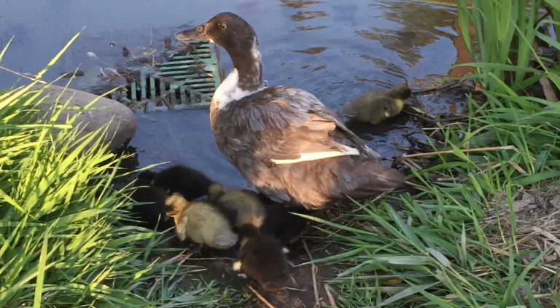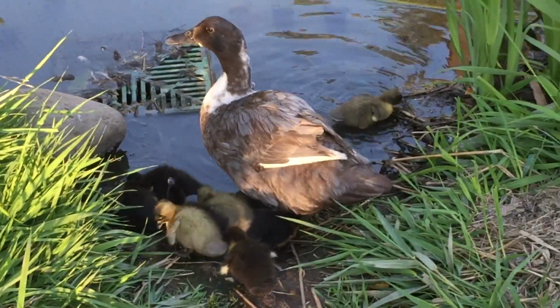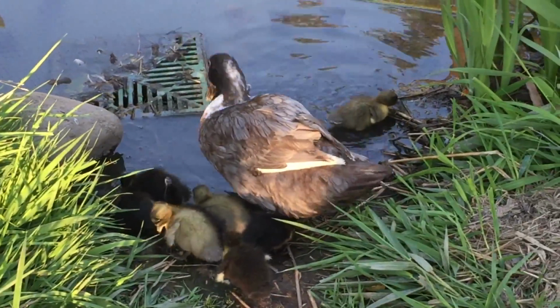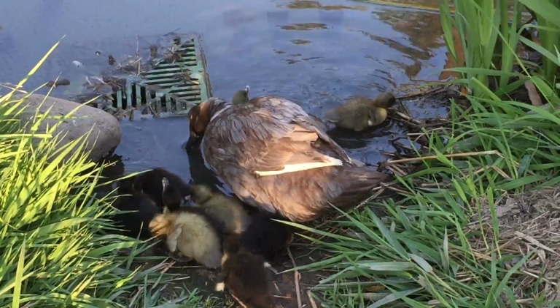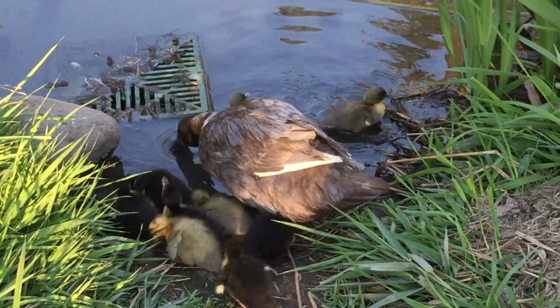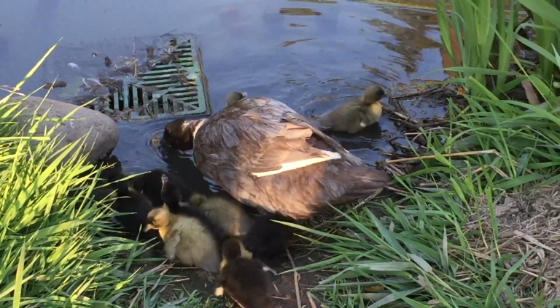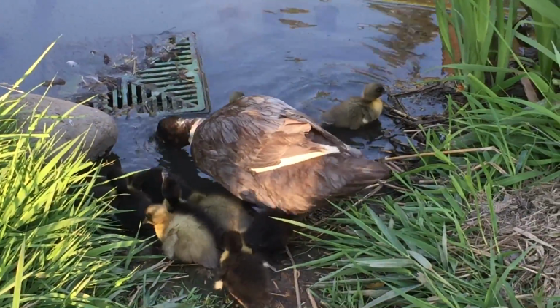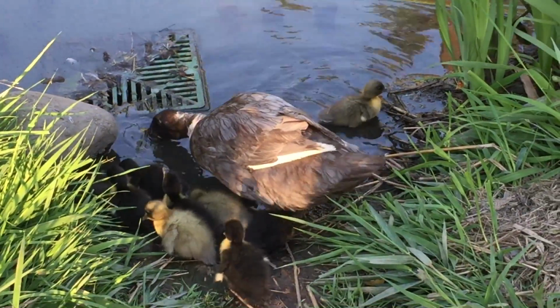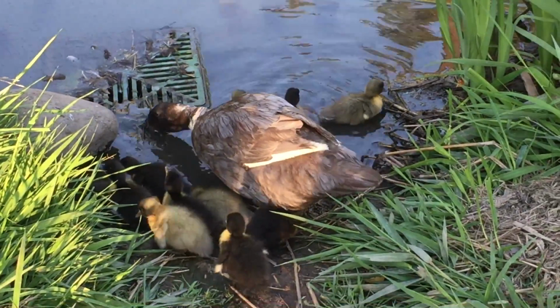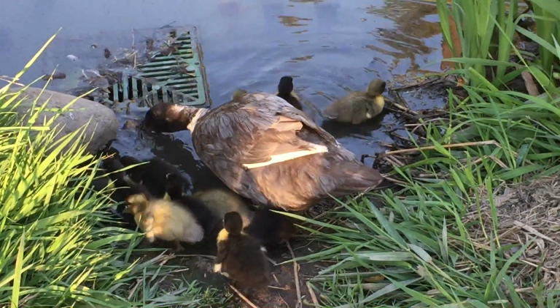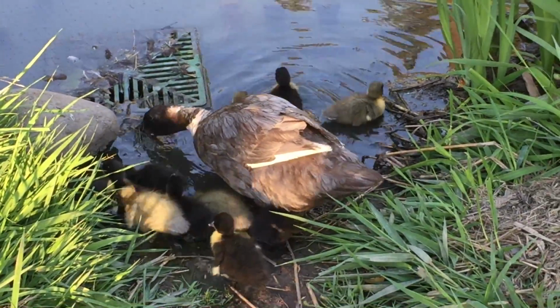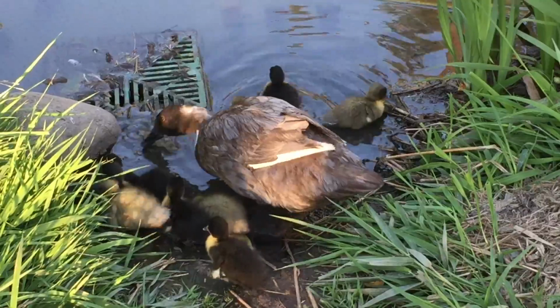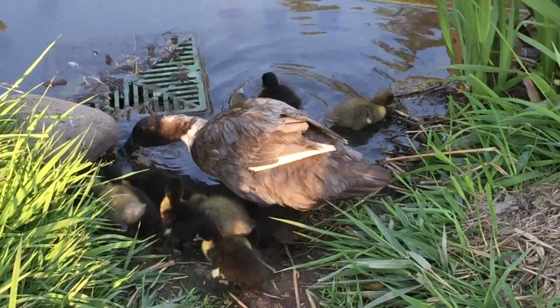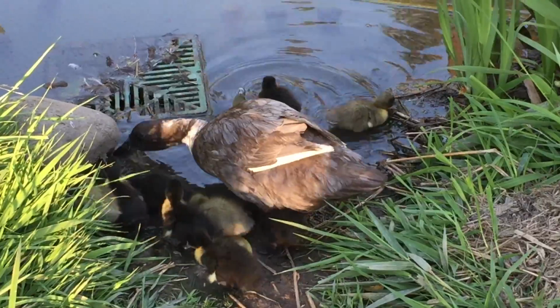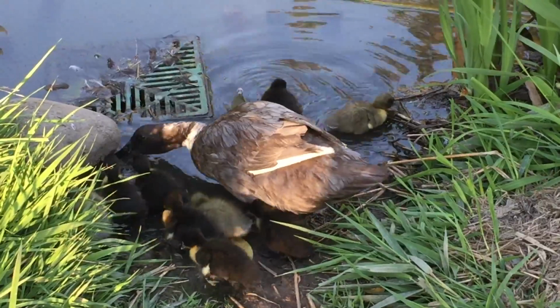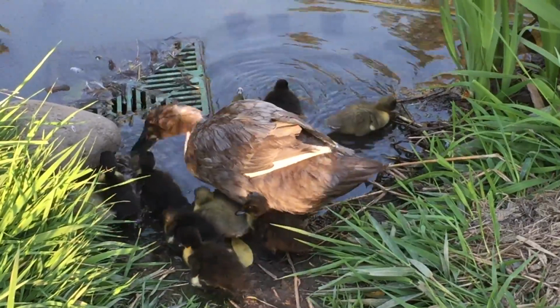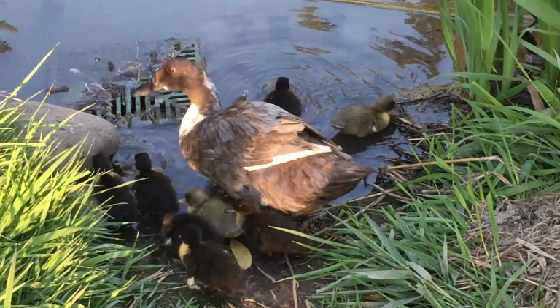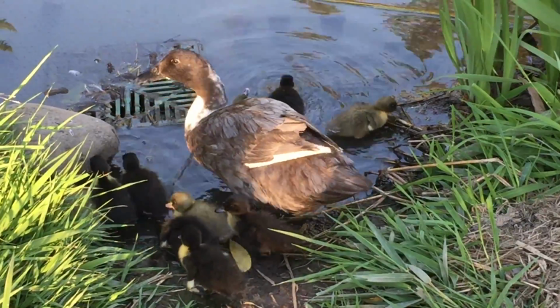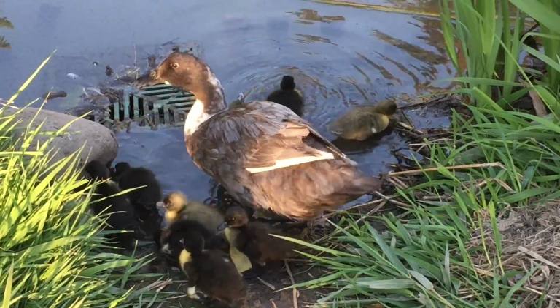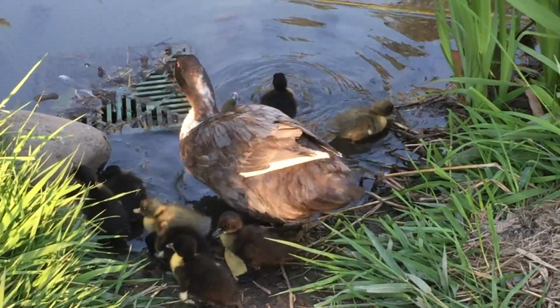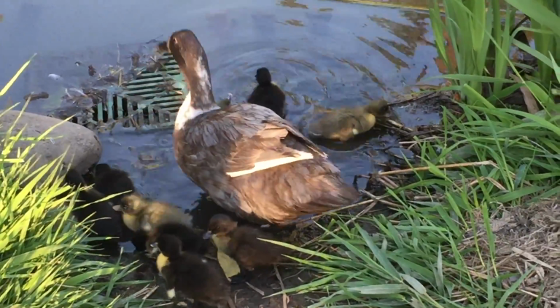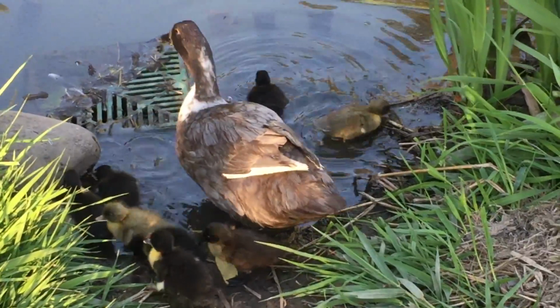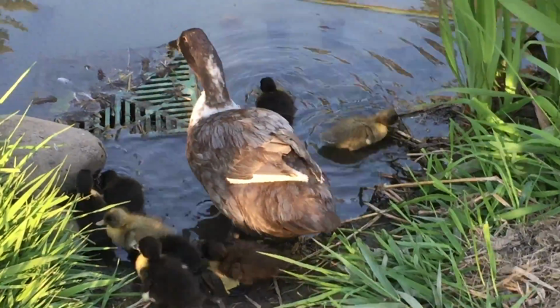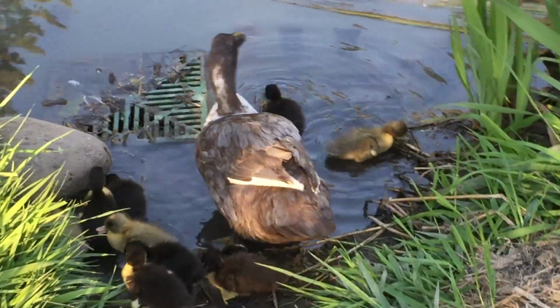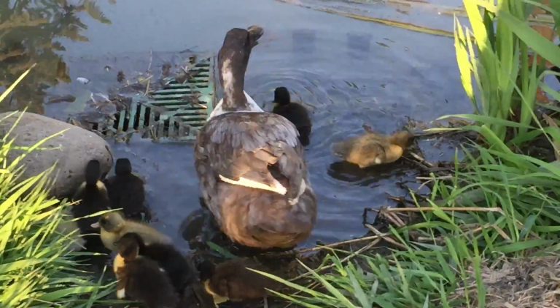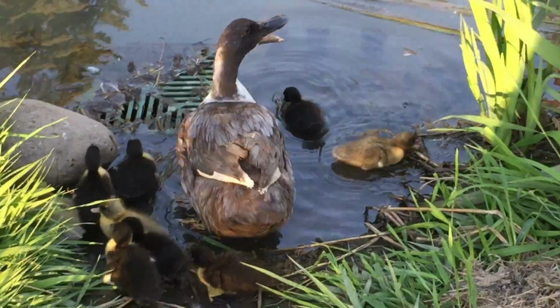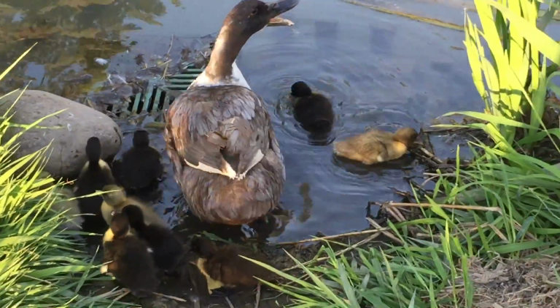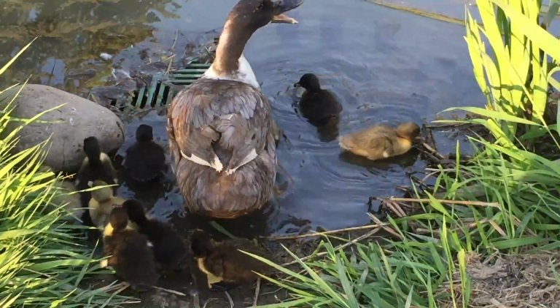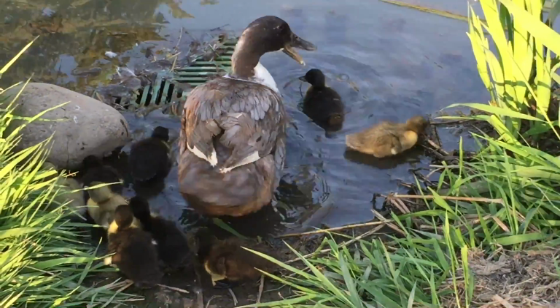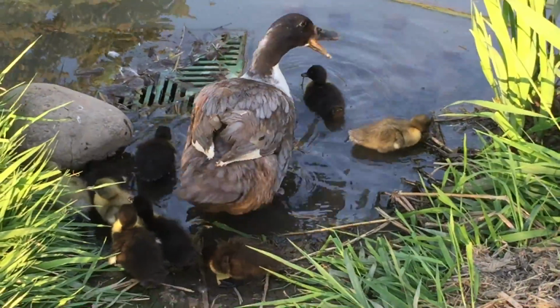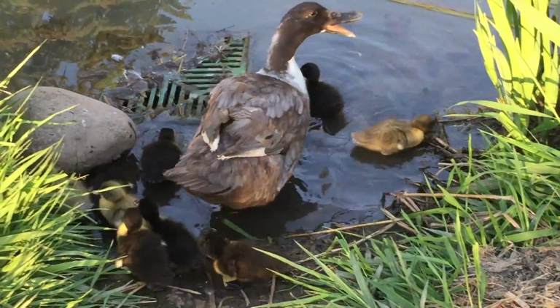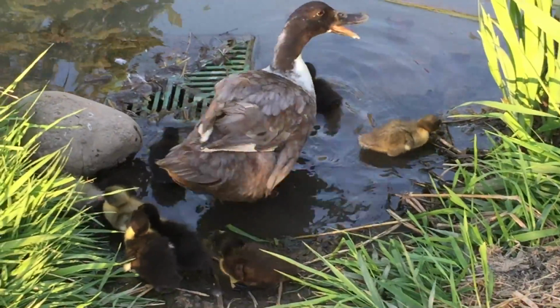Oh, the one on the right is getting into it. Oh, there's one swimming! There's one swimming past the mother.